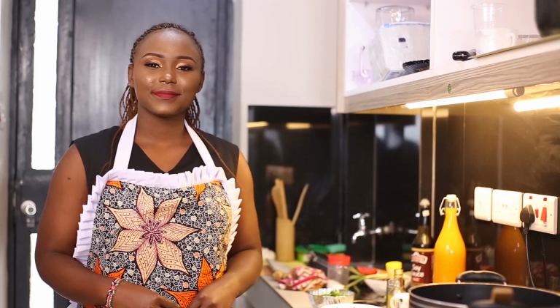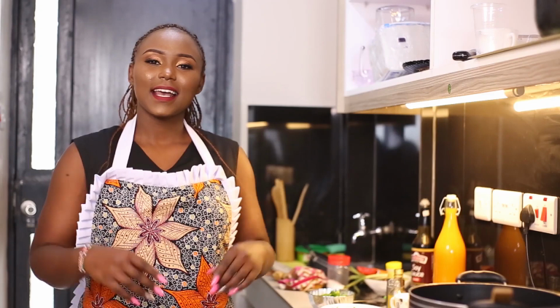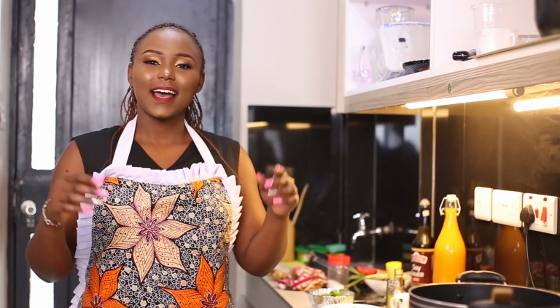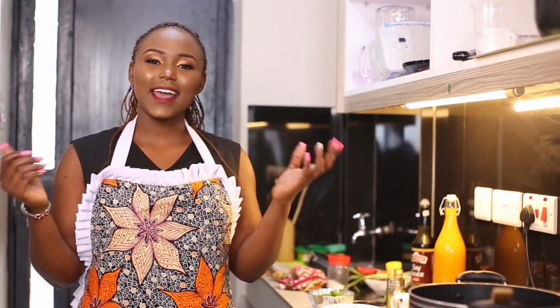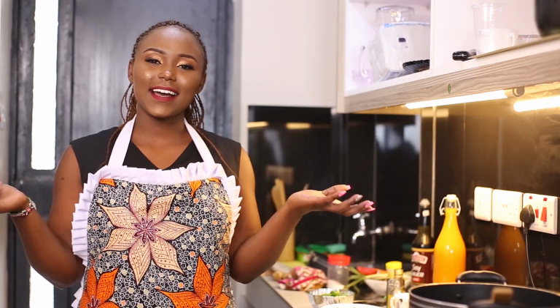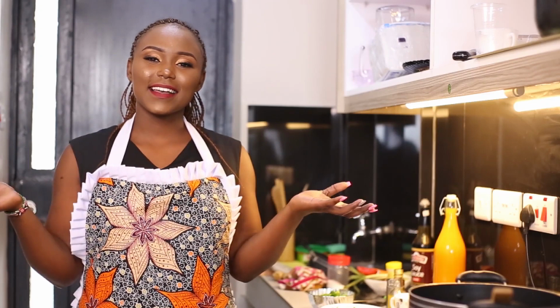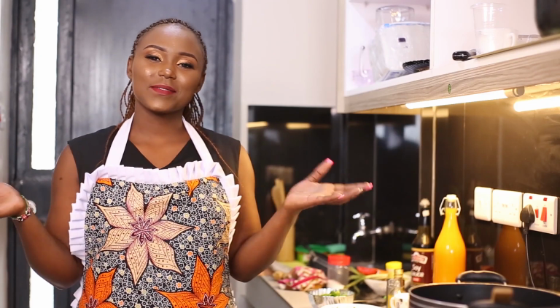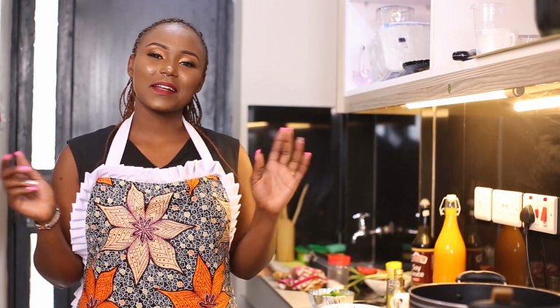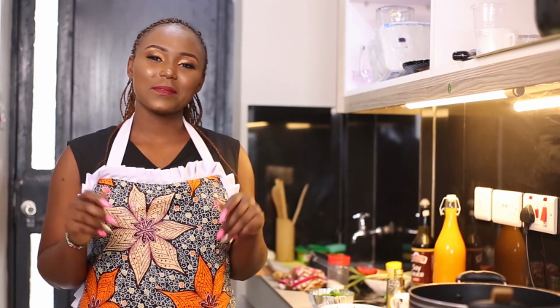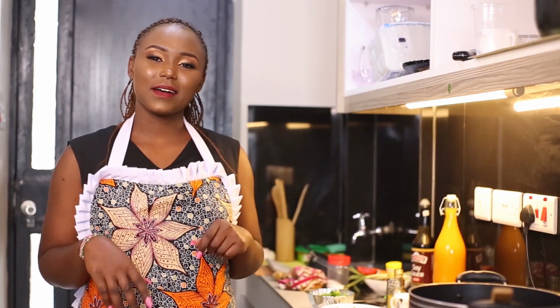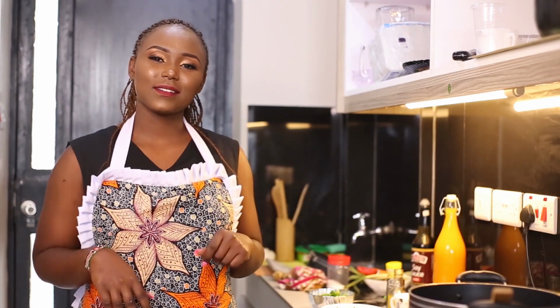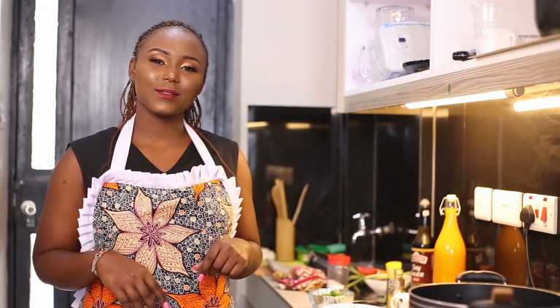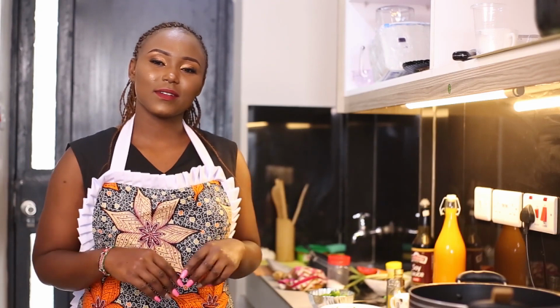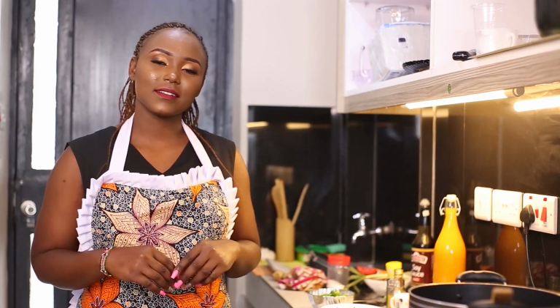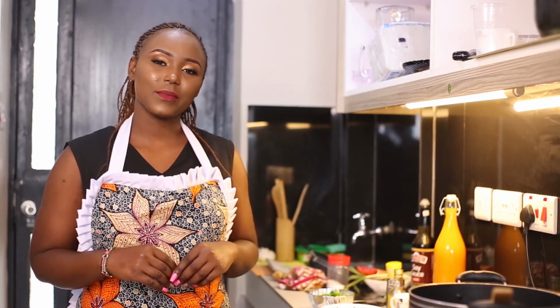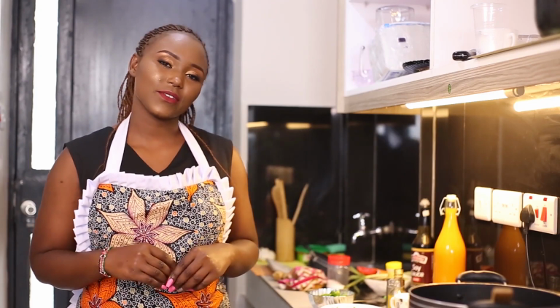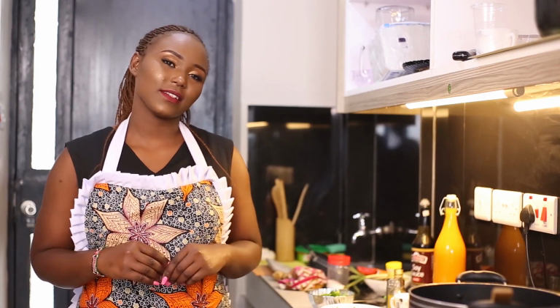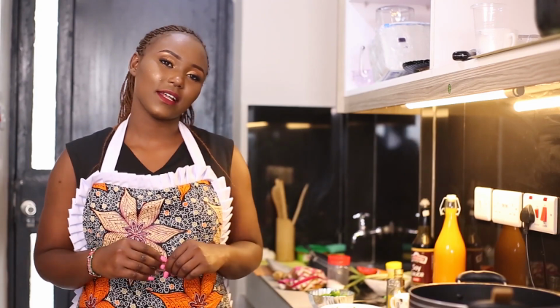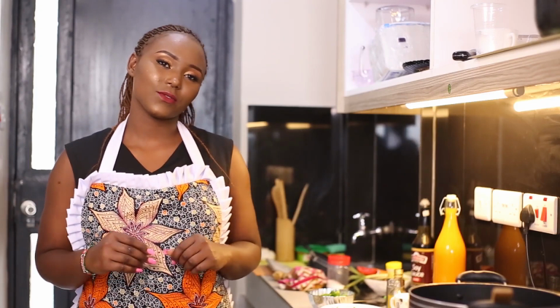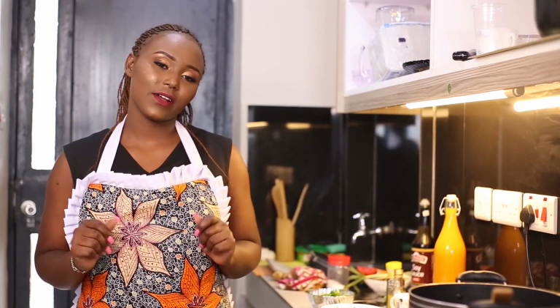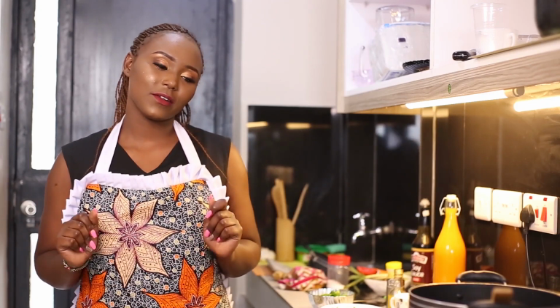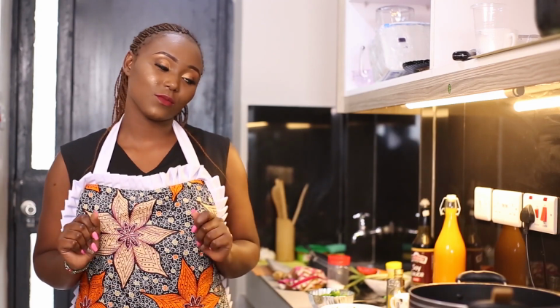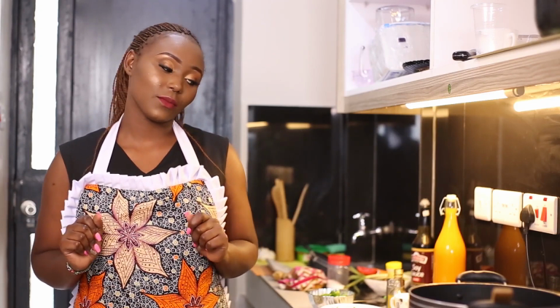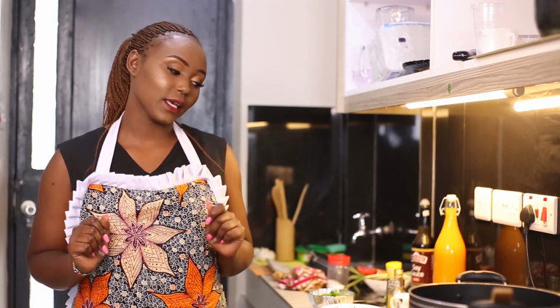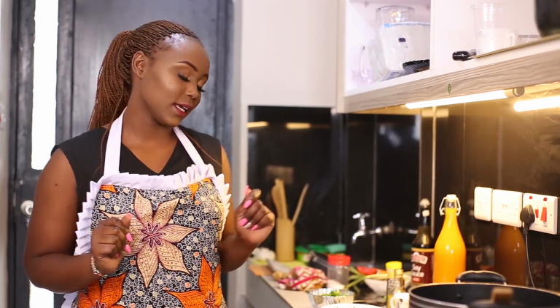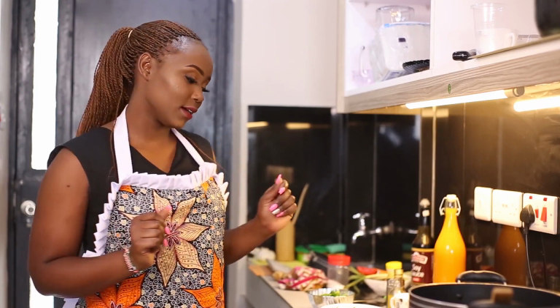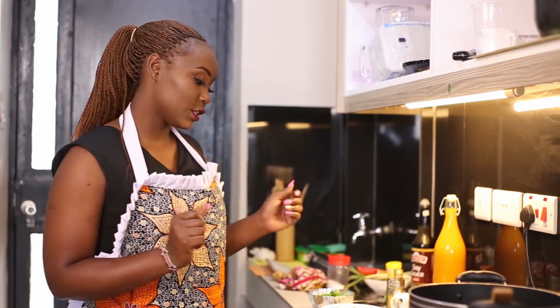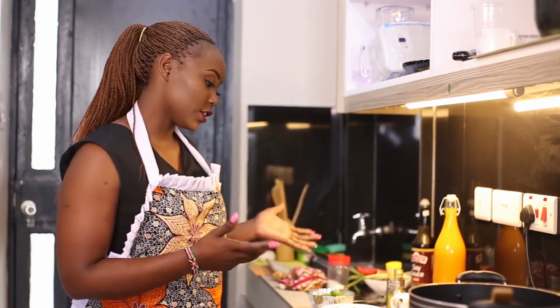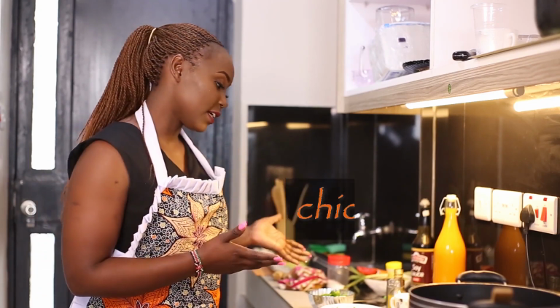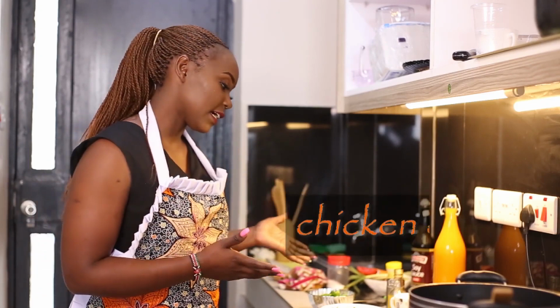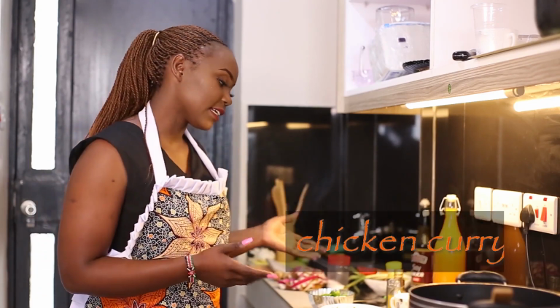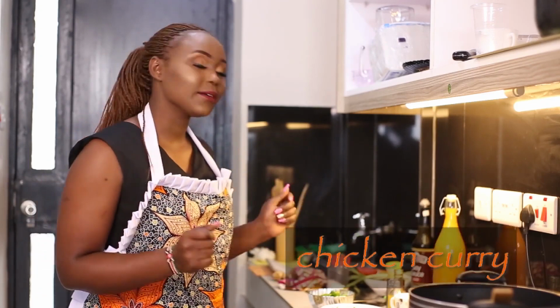Hi guys, welcome back to today's episode. Today we're going to be making chicken curry.